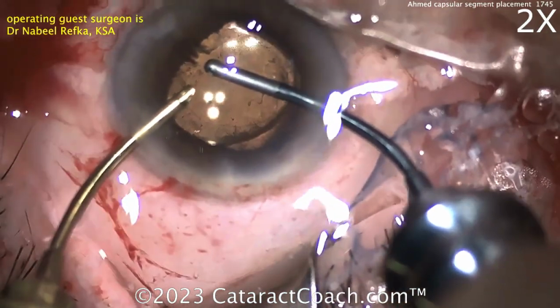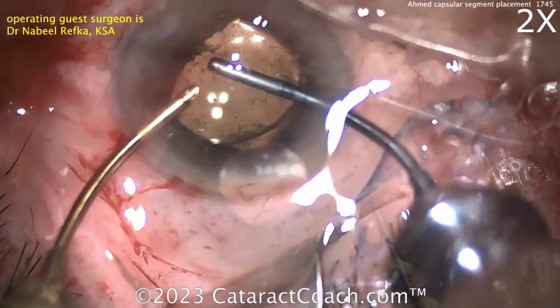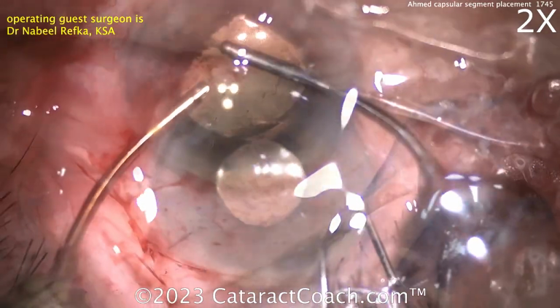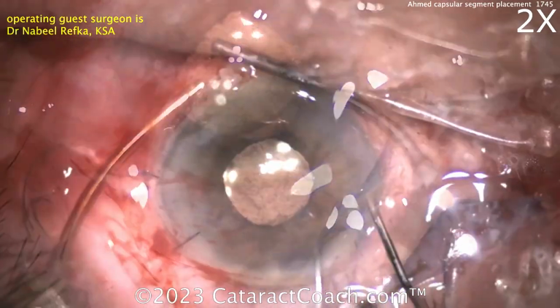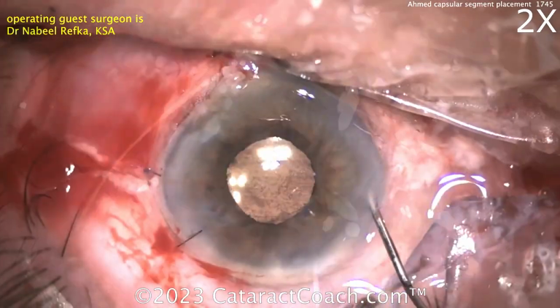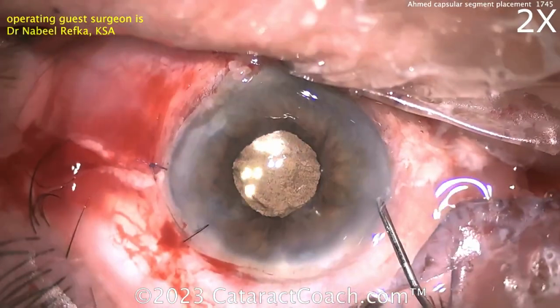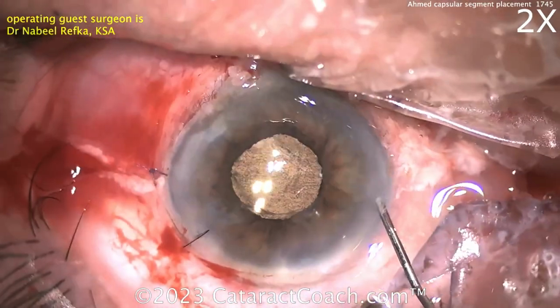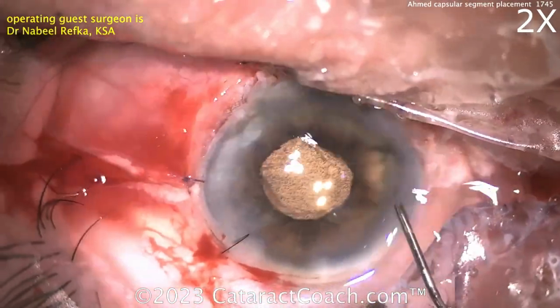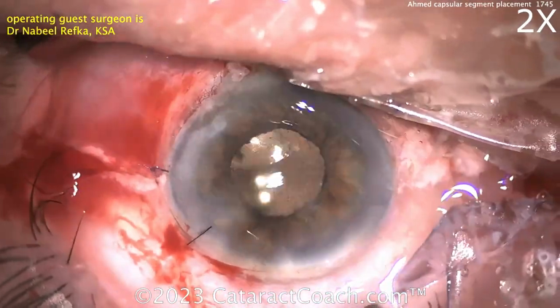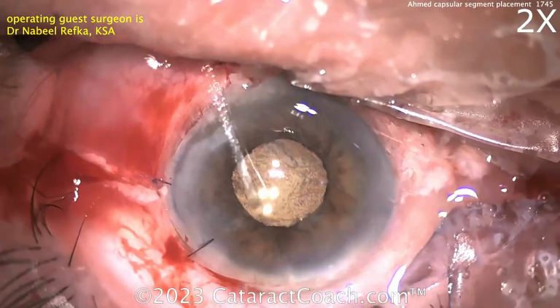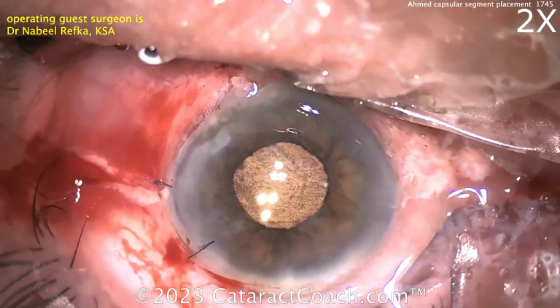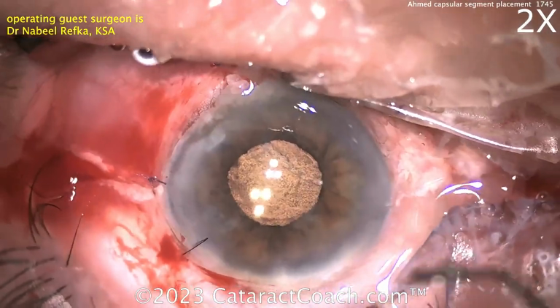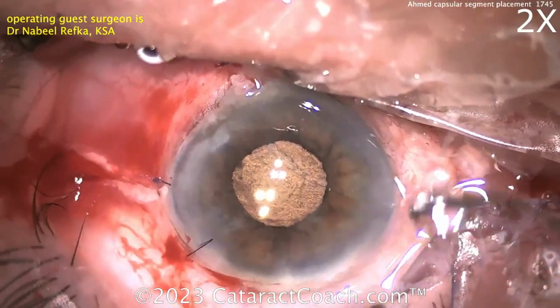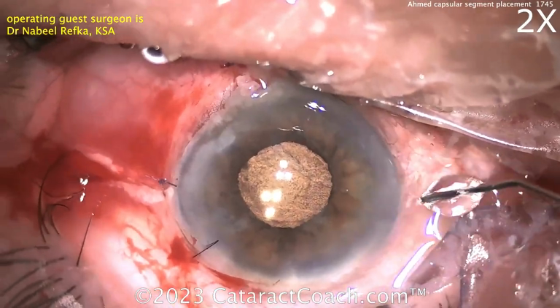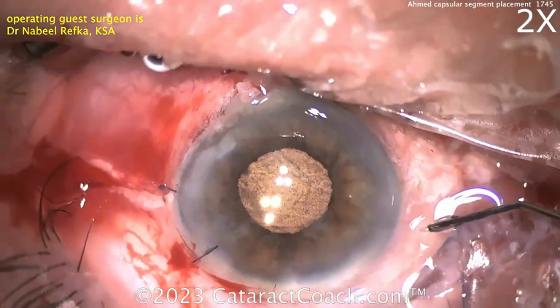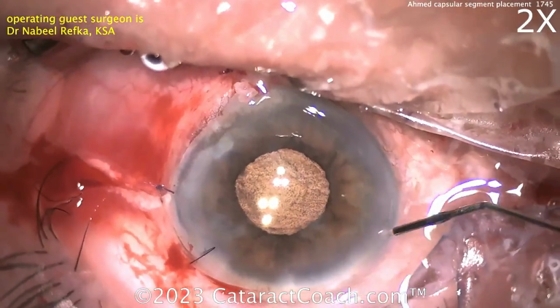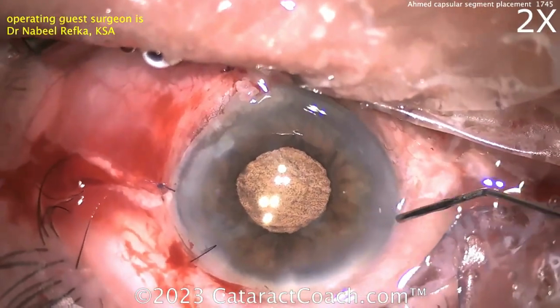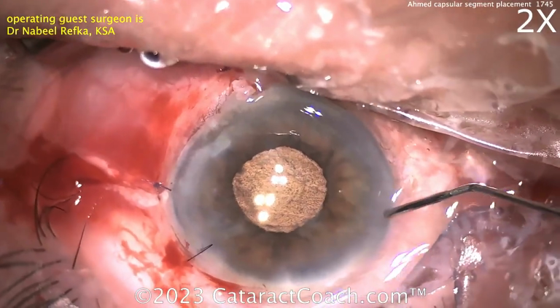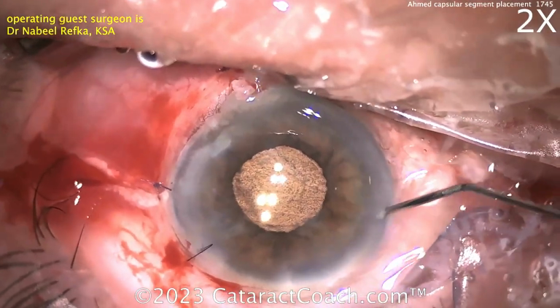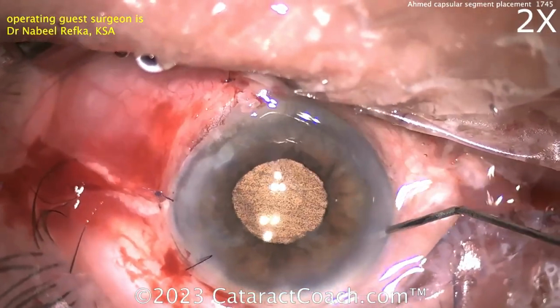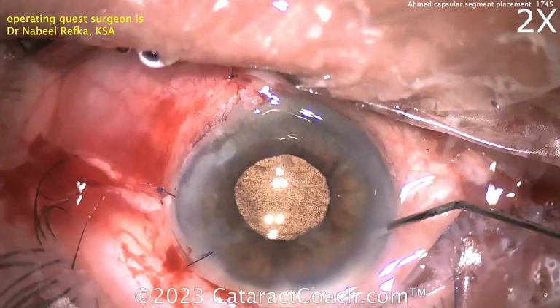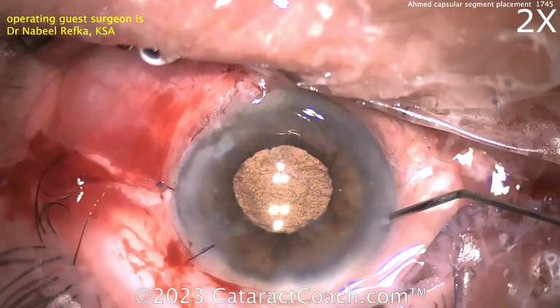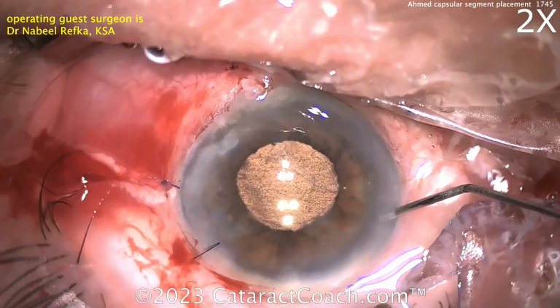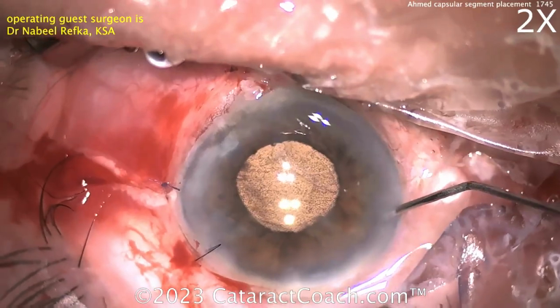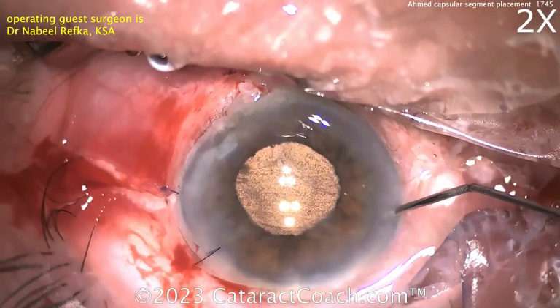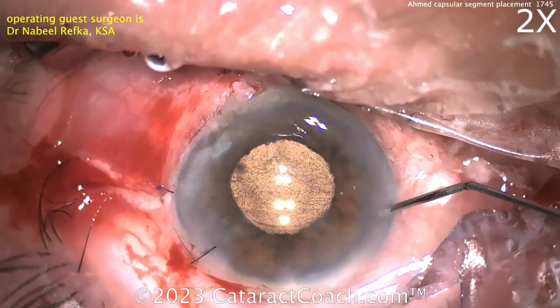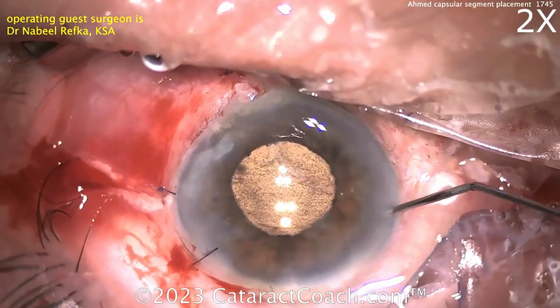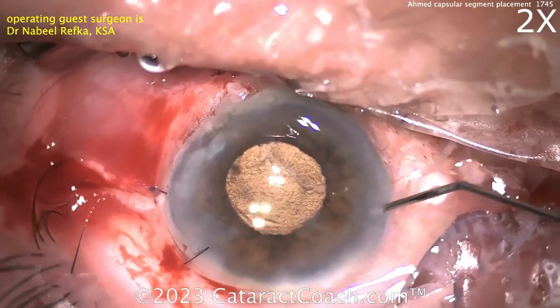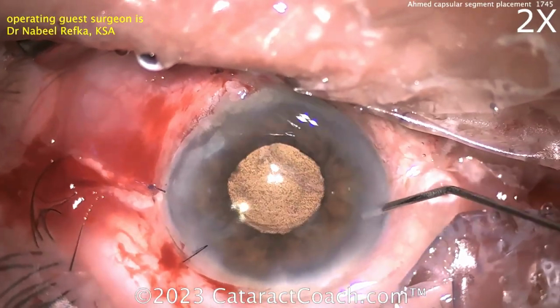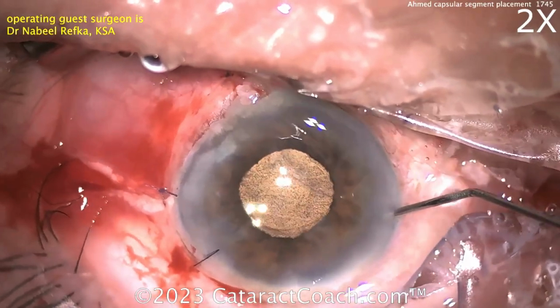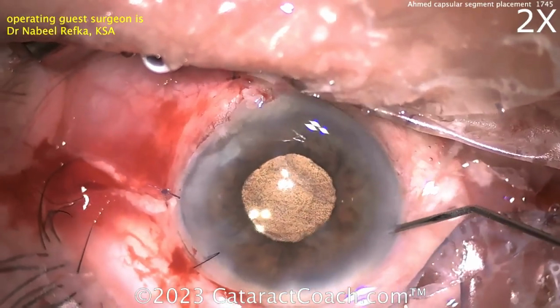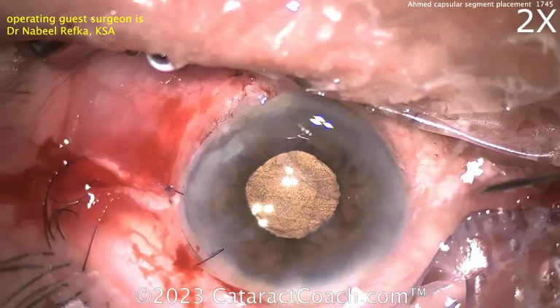At the end, bimanual IA. I like the idea of the sutures here just to make sure everything is nicely sealed.